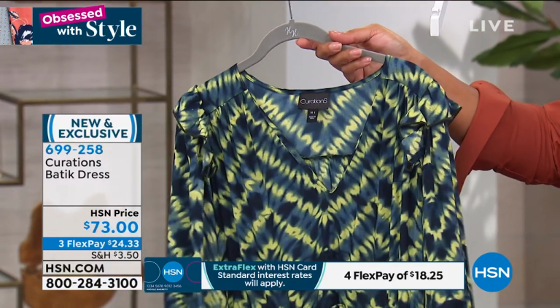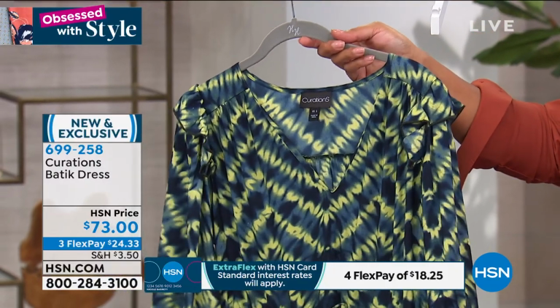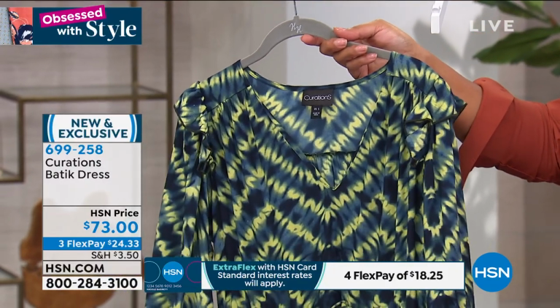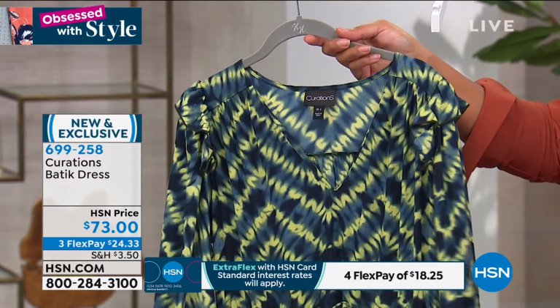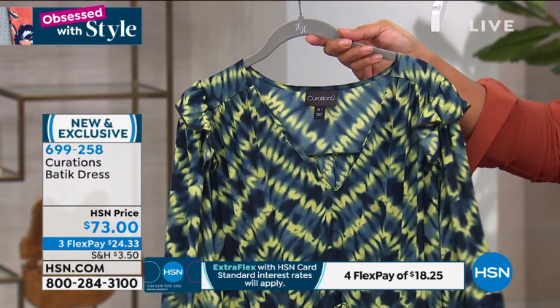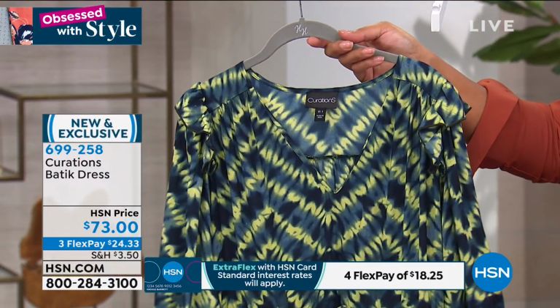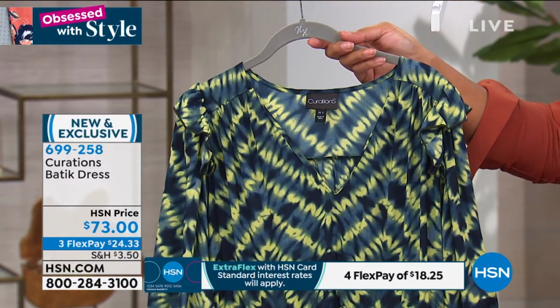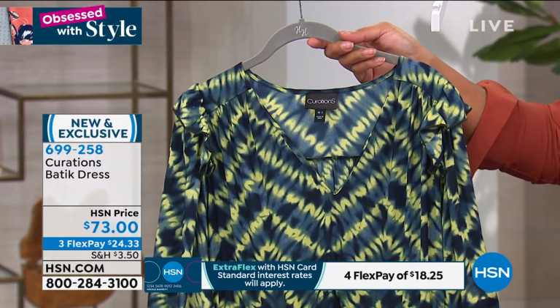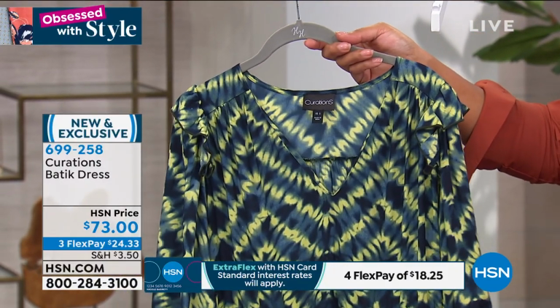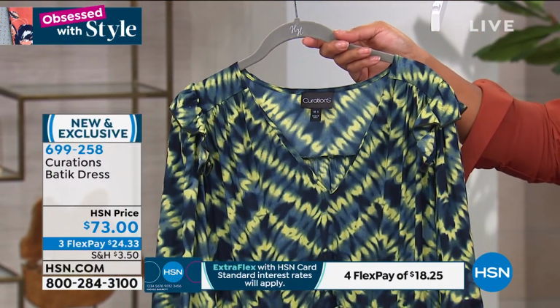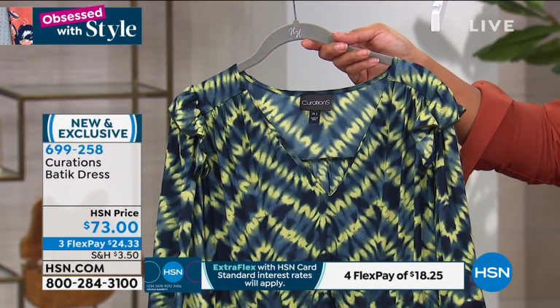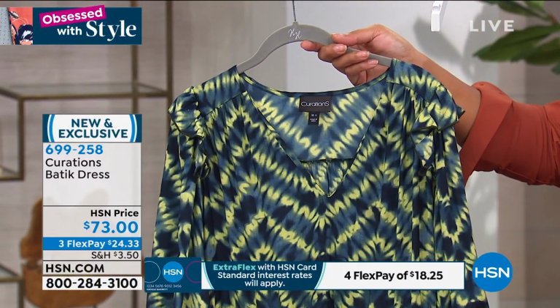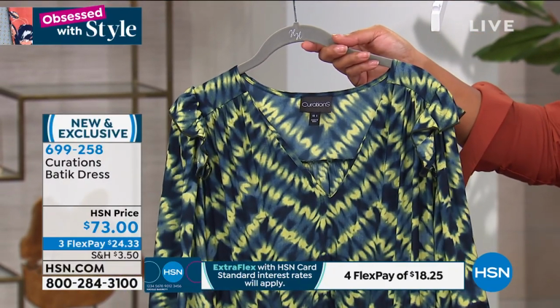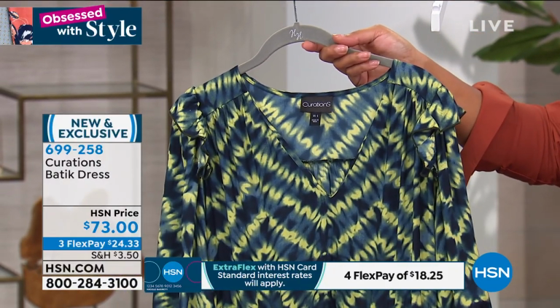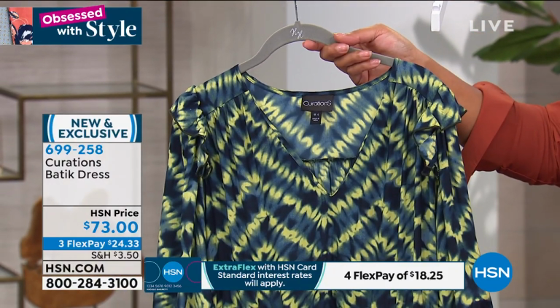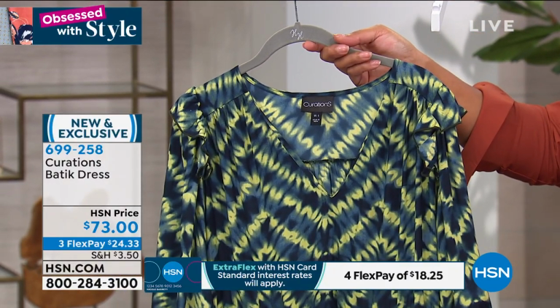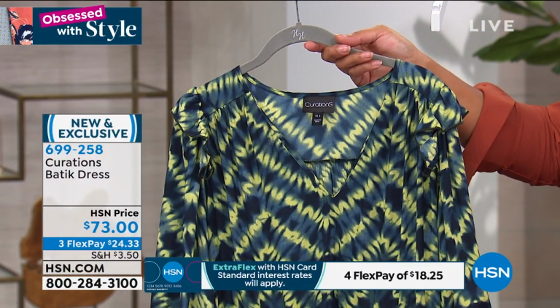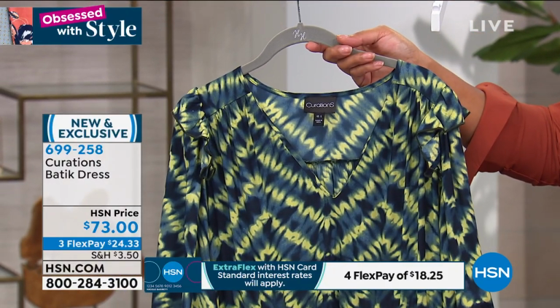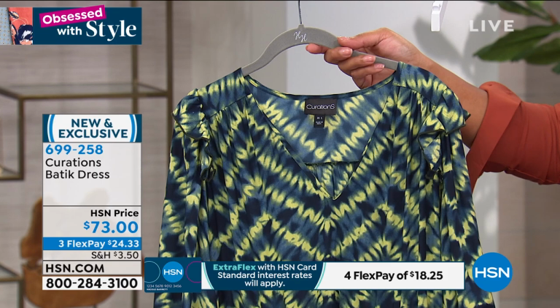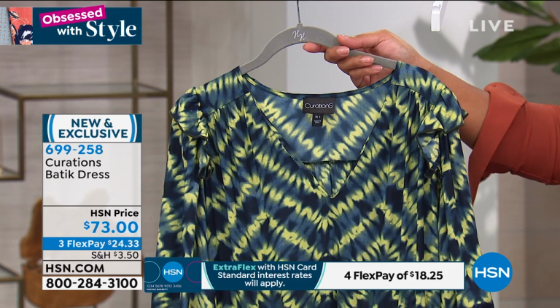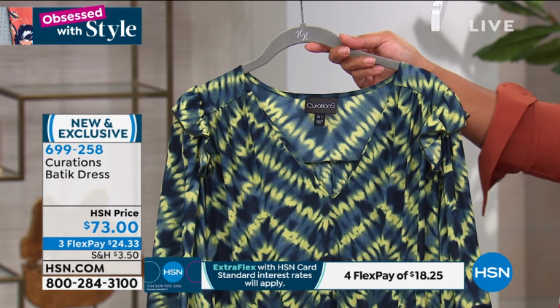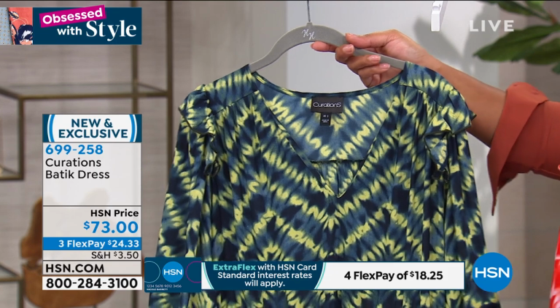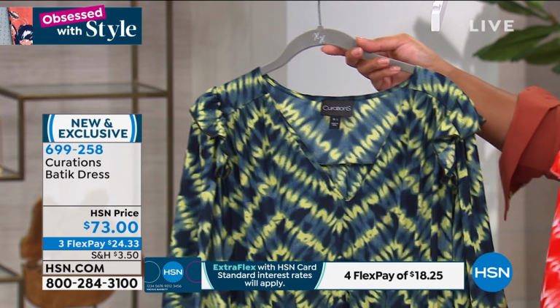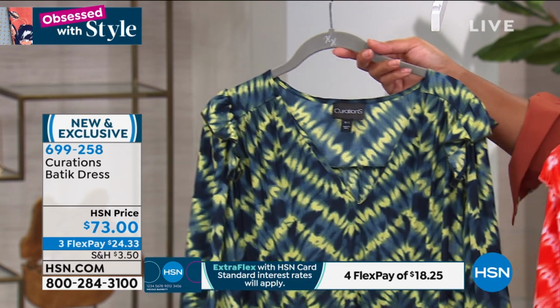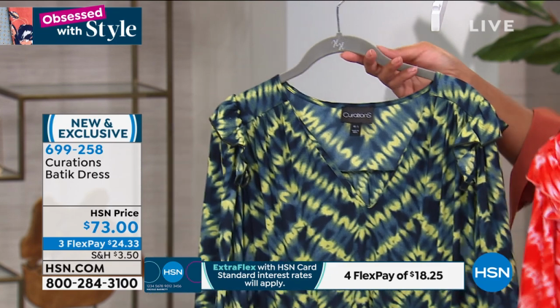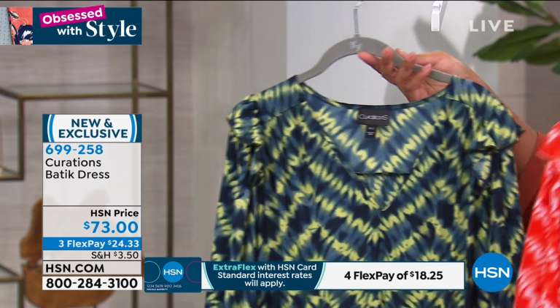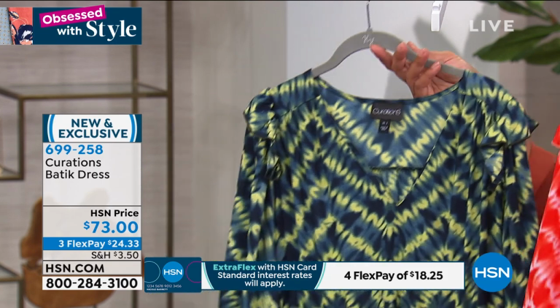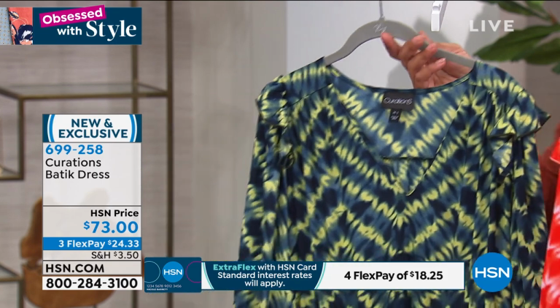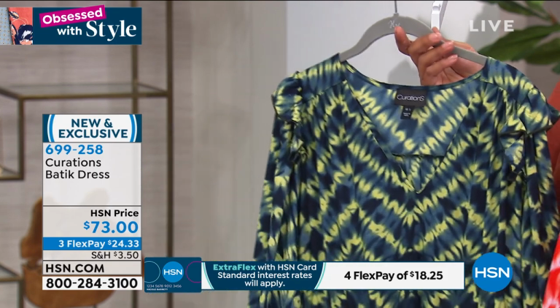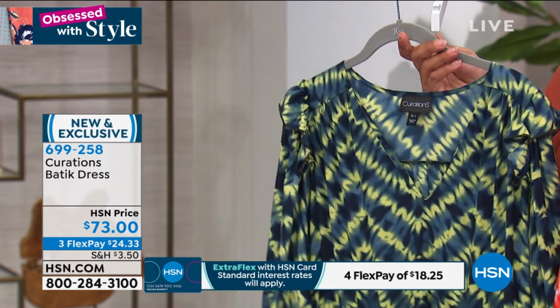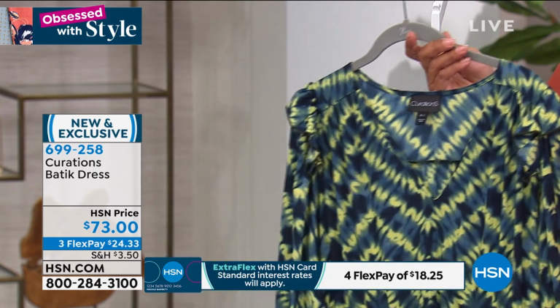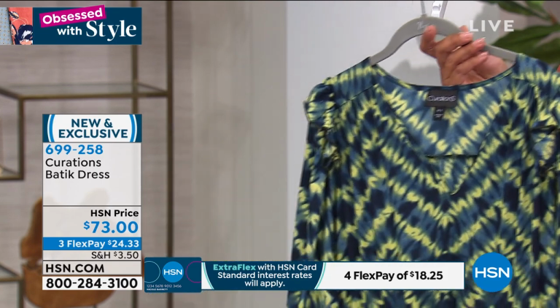Extra small to 3X. 699258 is your item number. I don't know how you're going to choose.